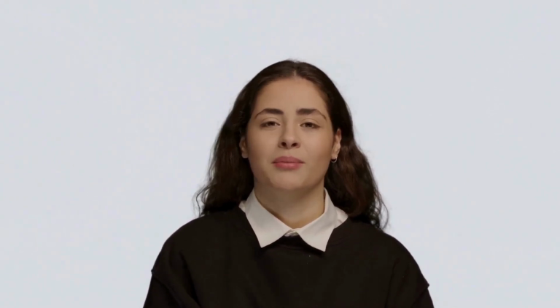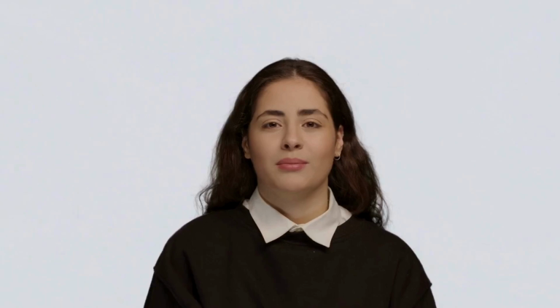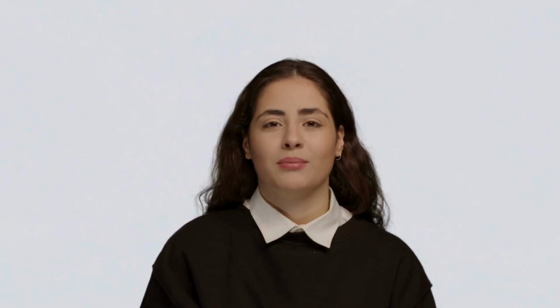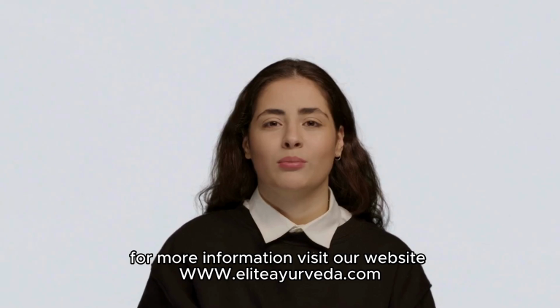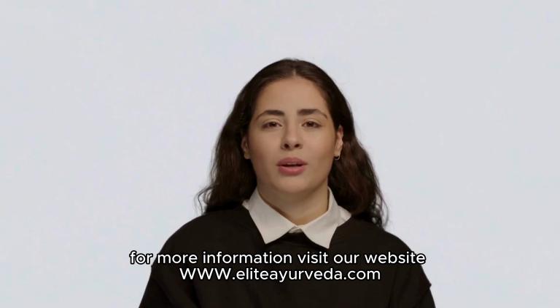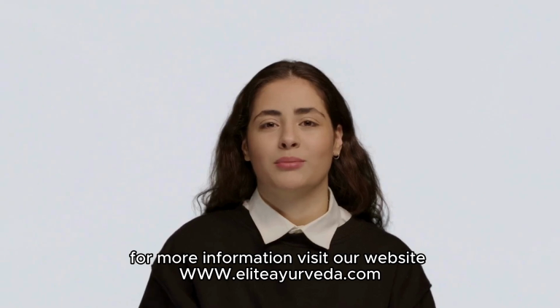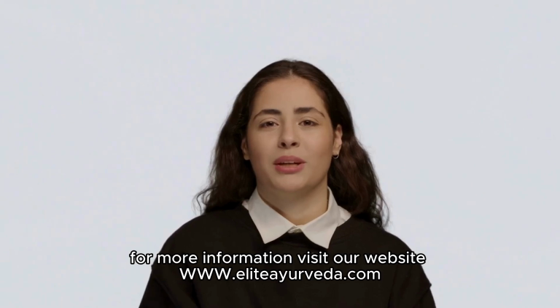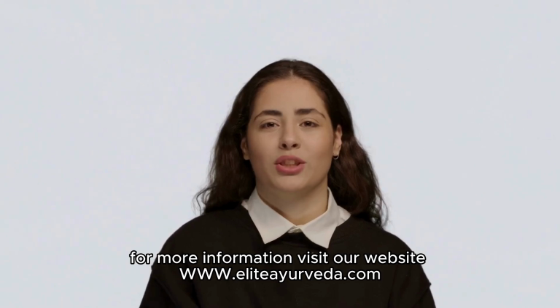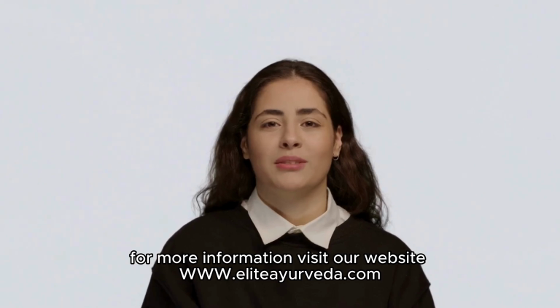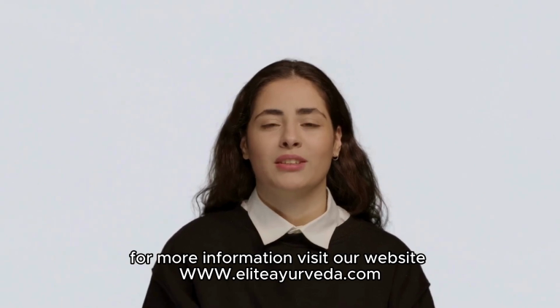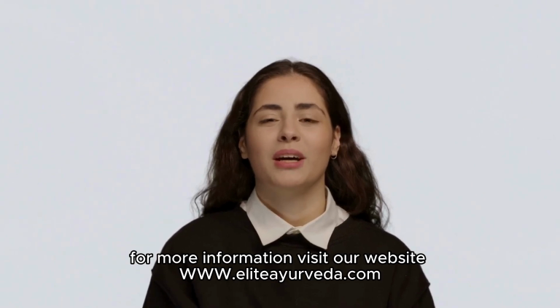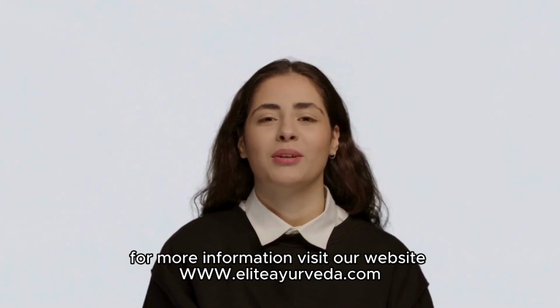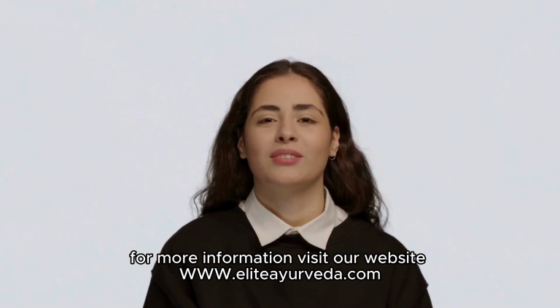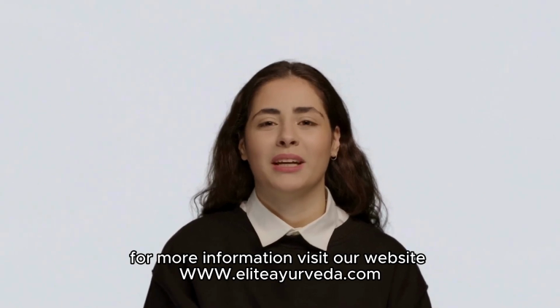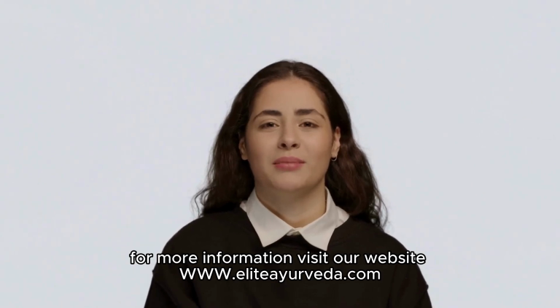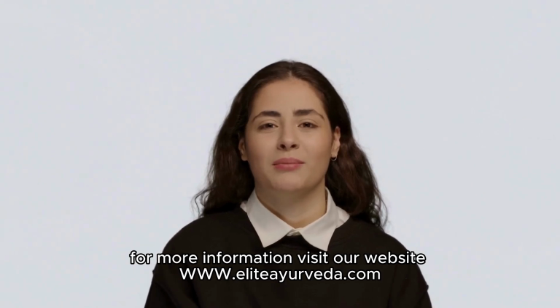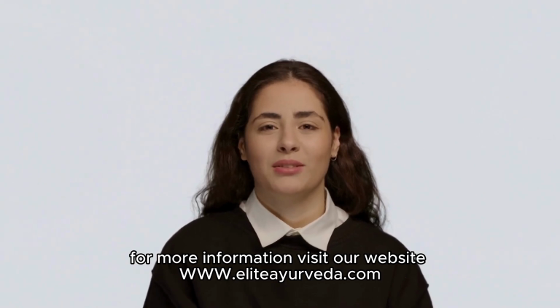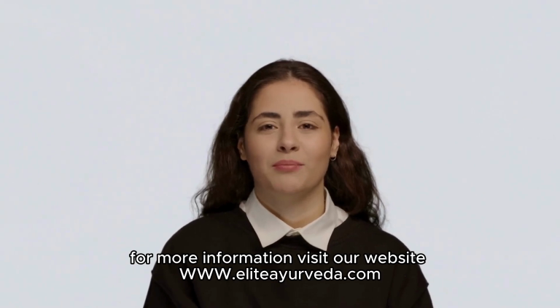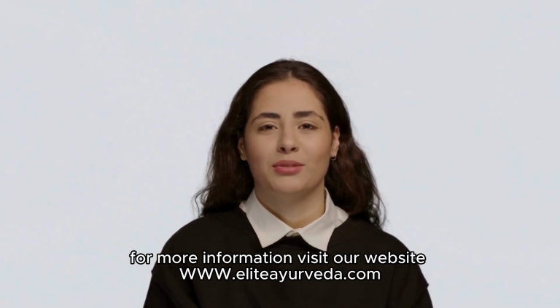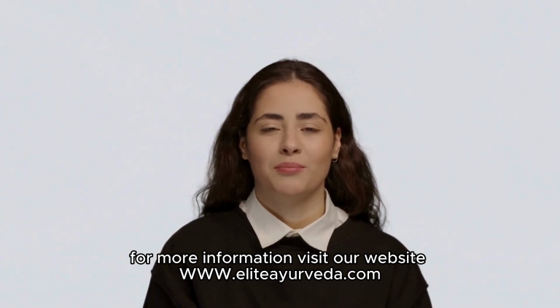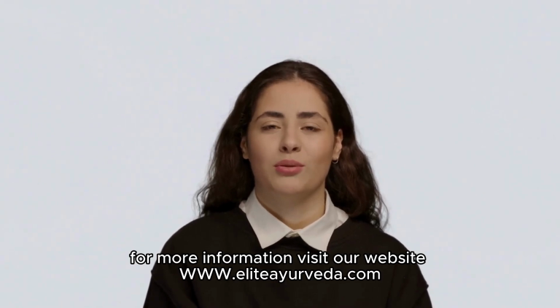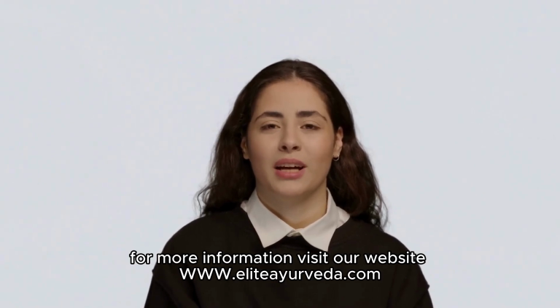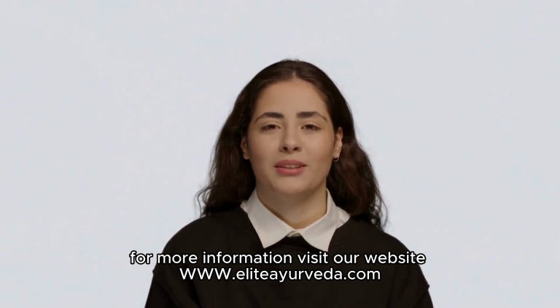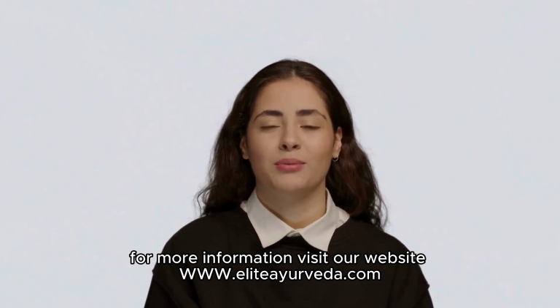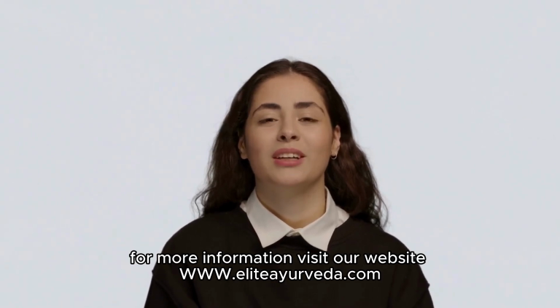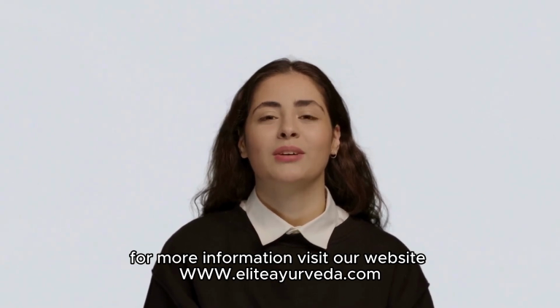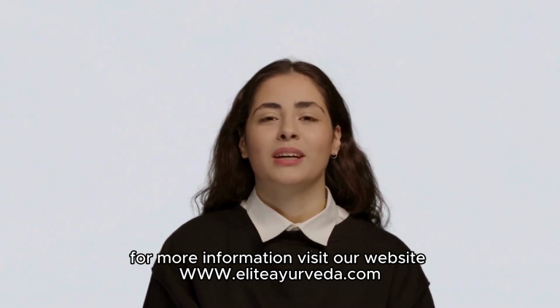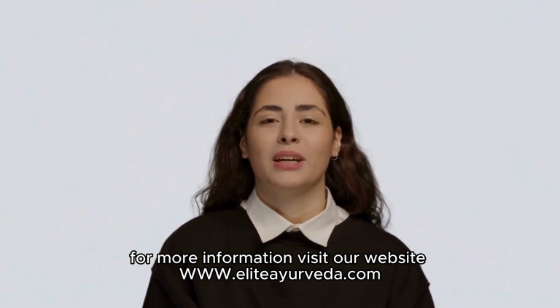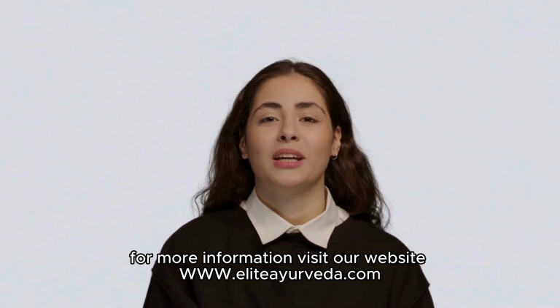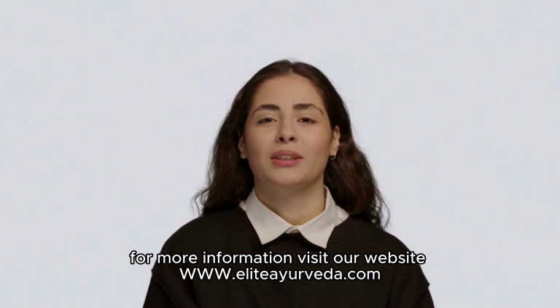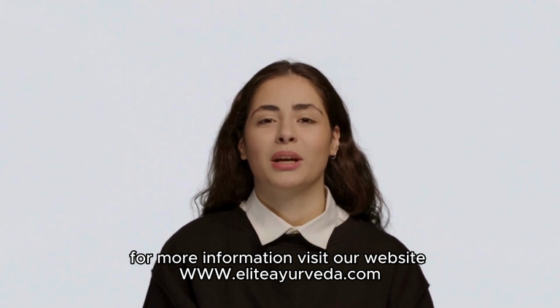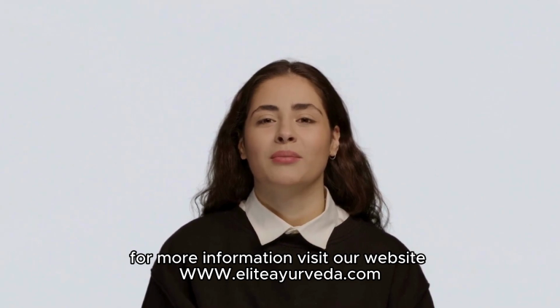For more information, visit our website at www.alitayurveda.com.